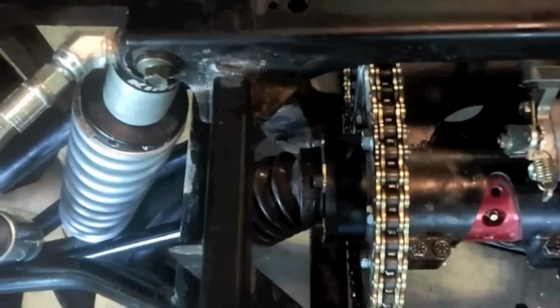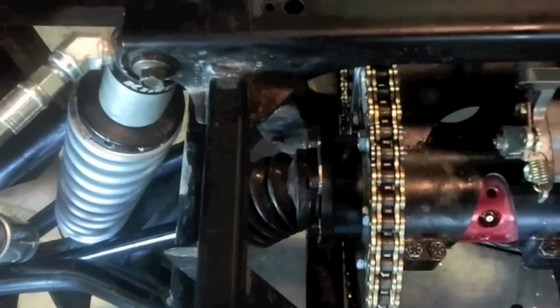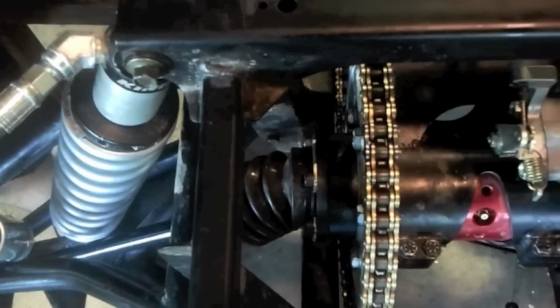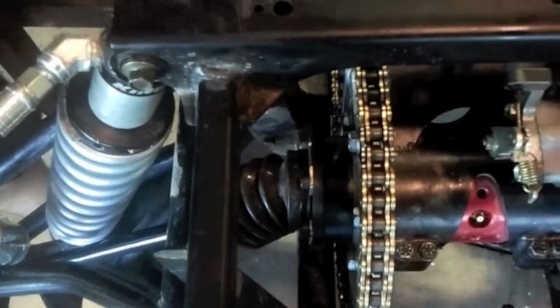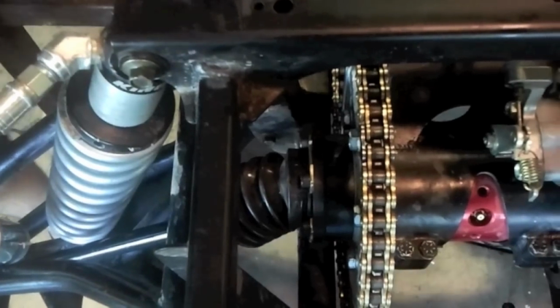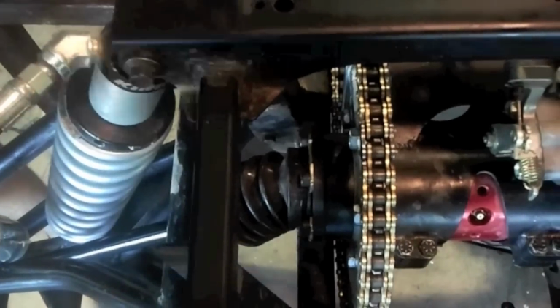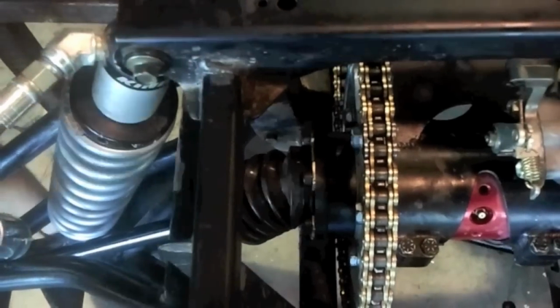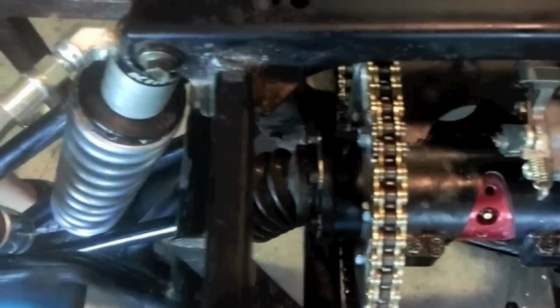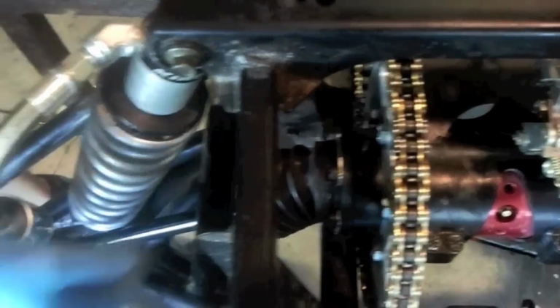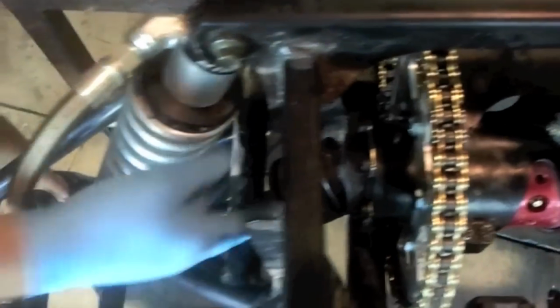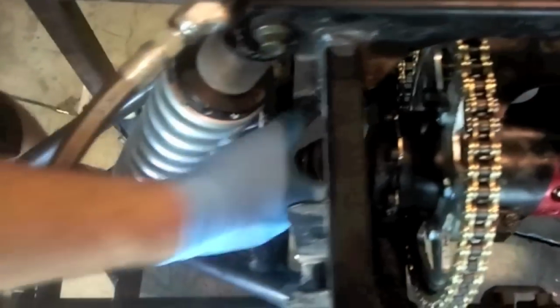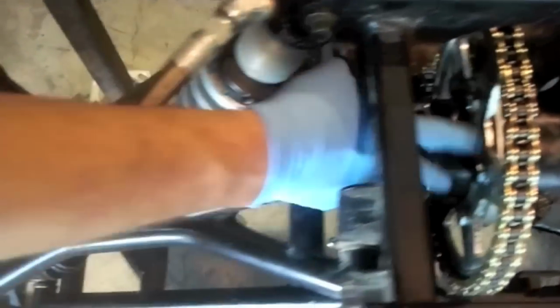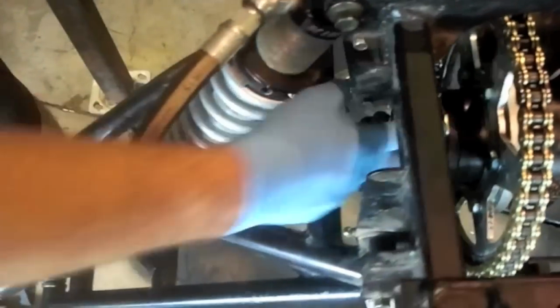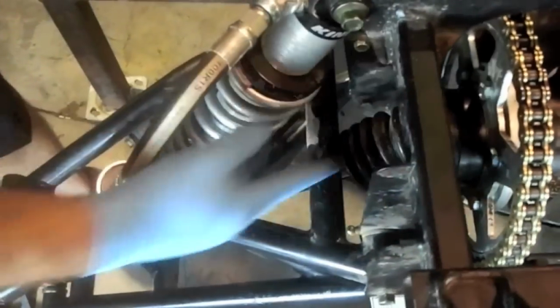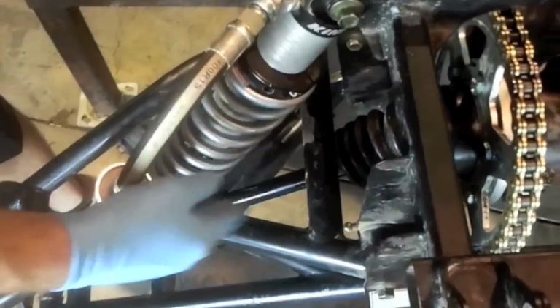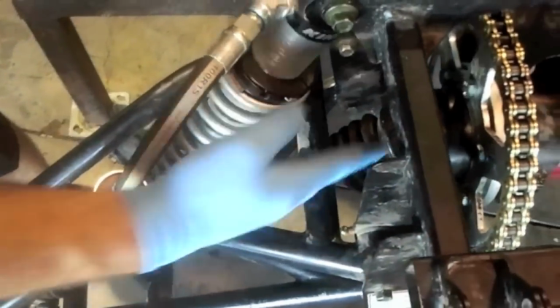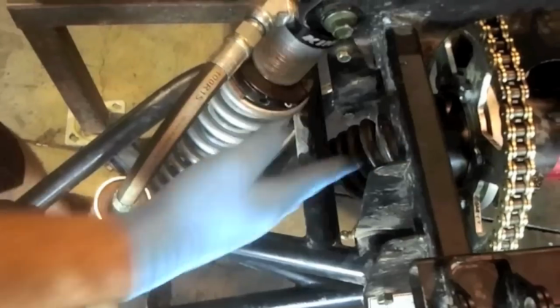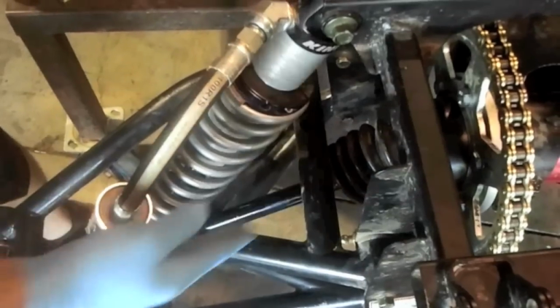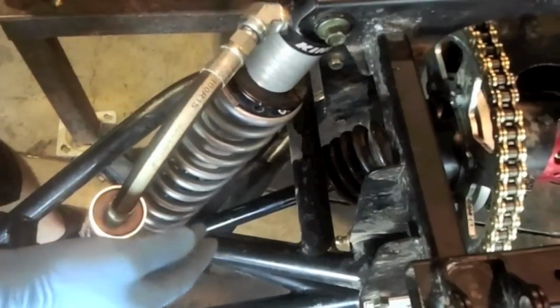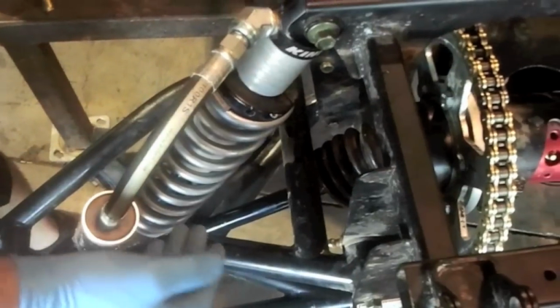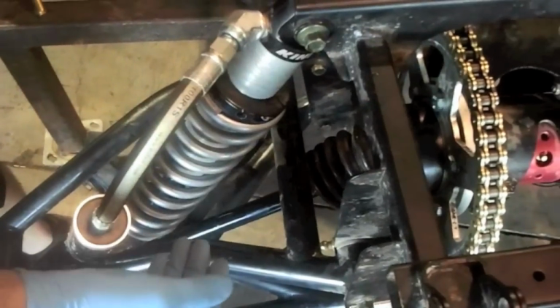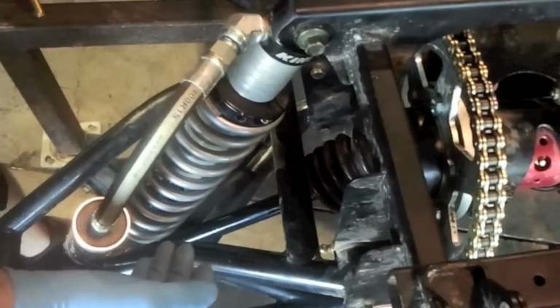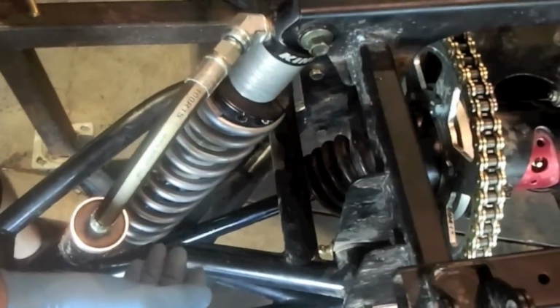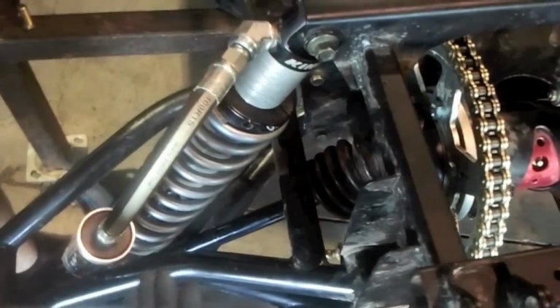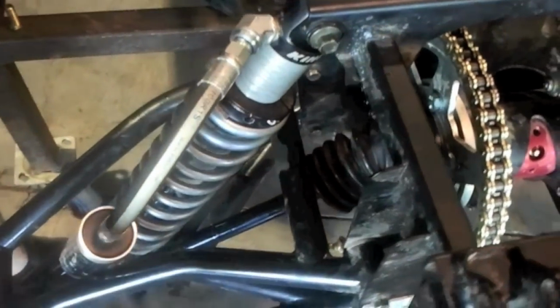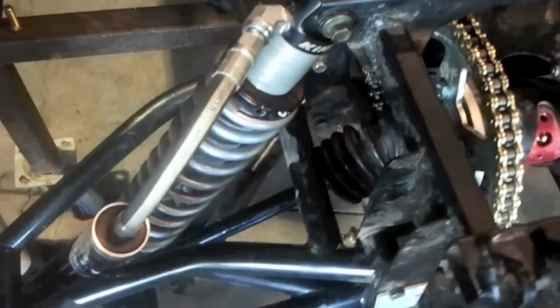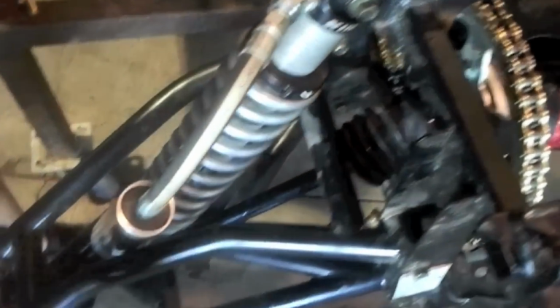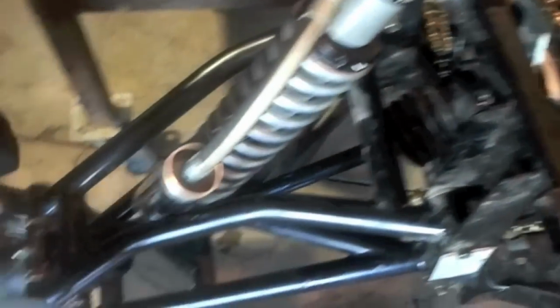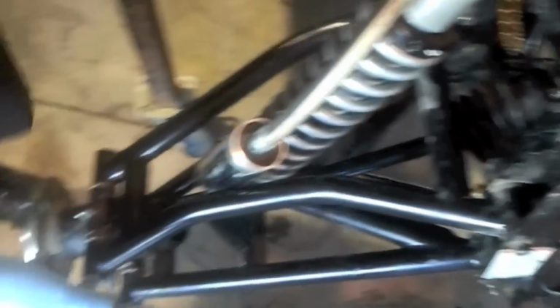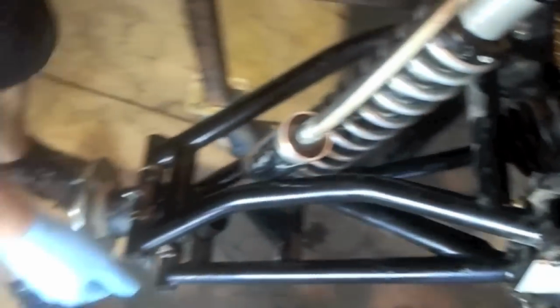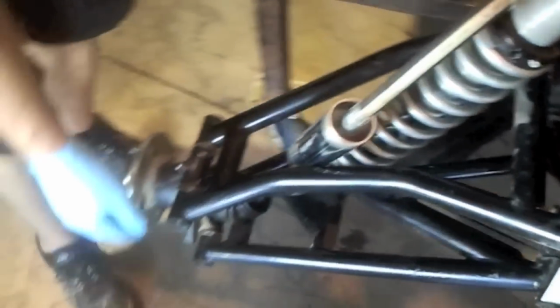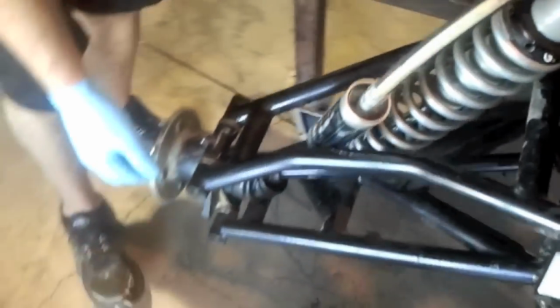These are axles that use the SR-1 inner drive hub, but then they use the stock outer CV.